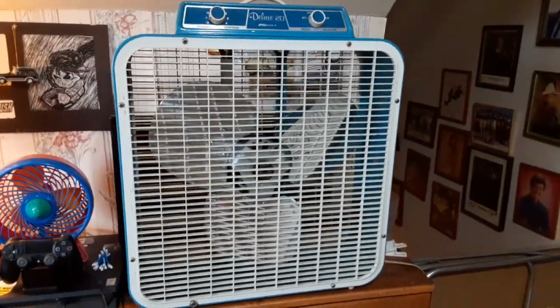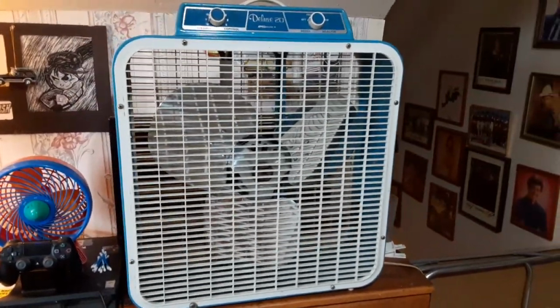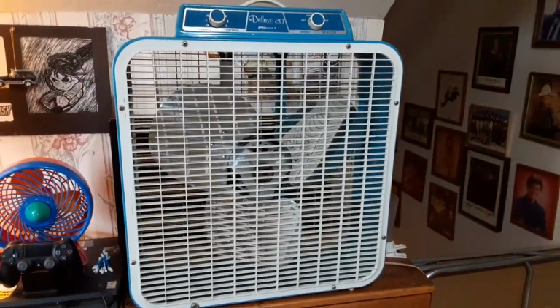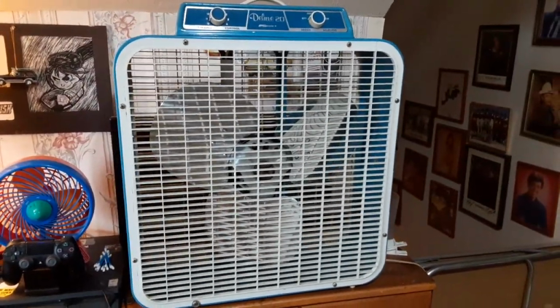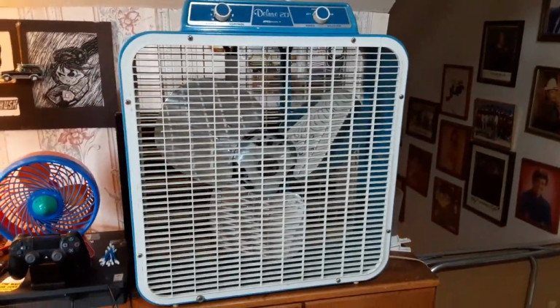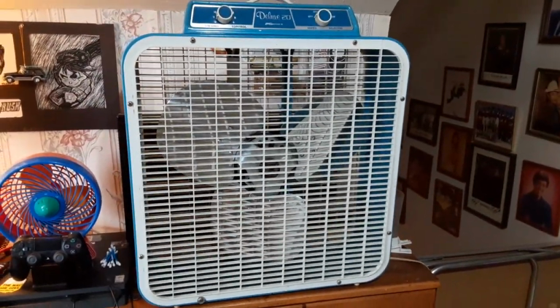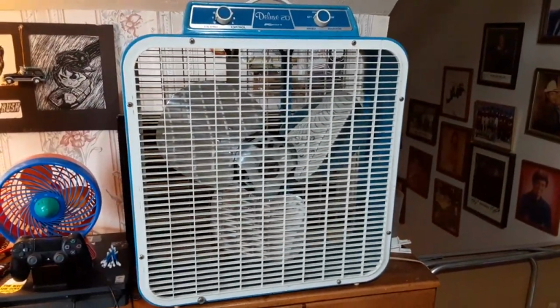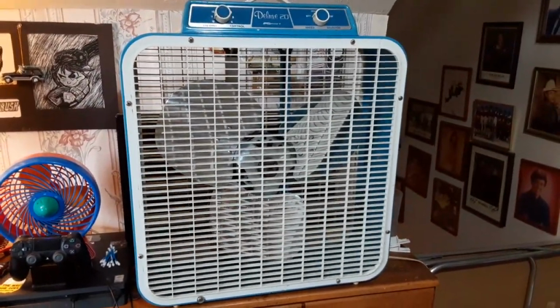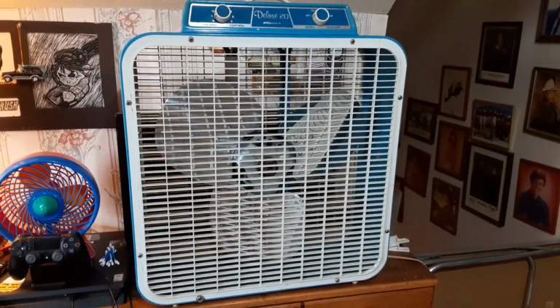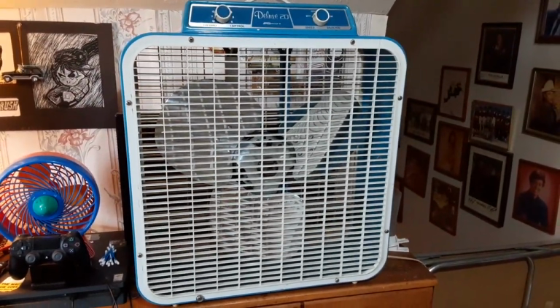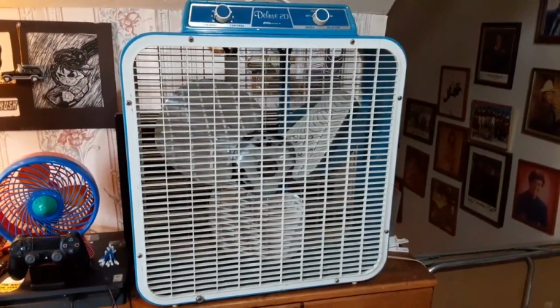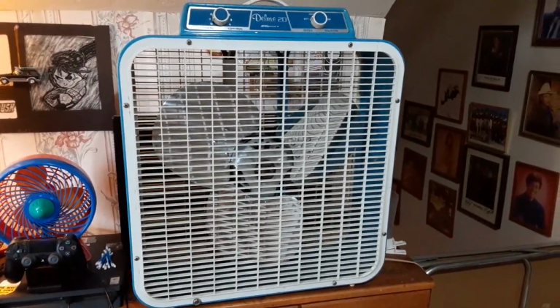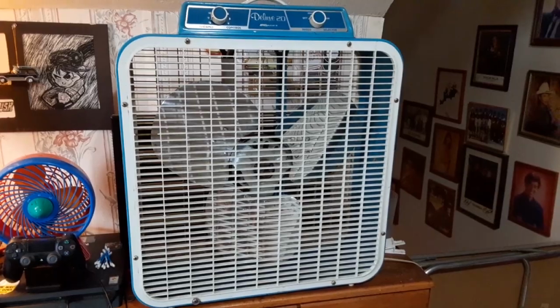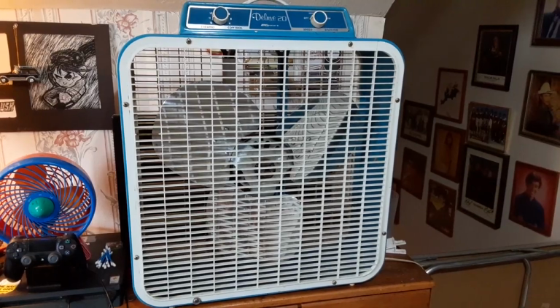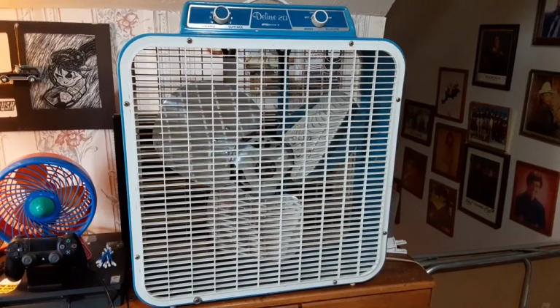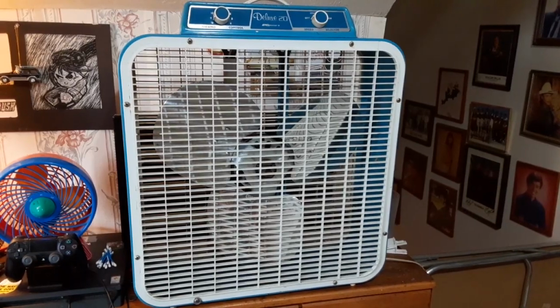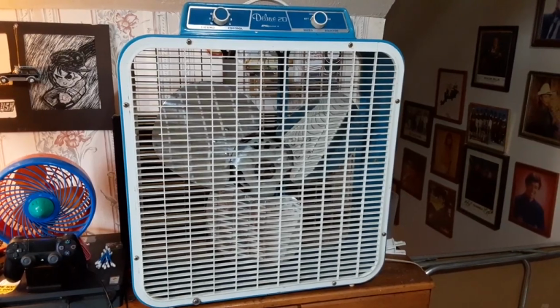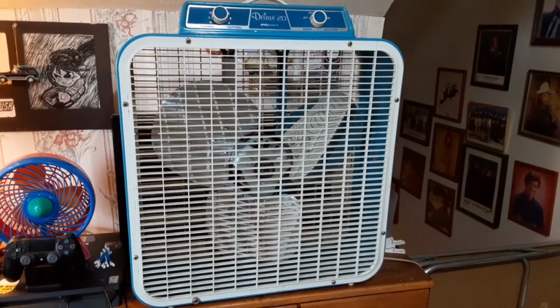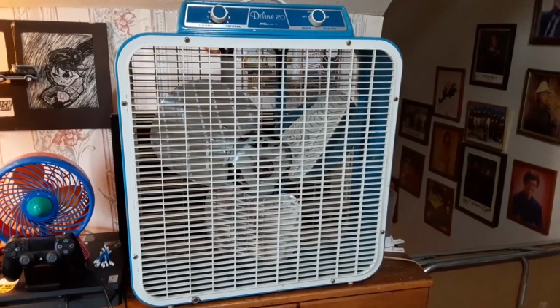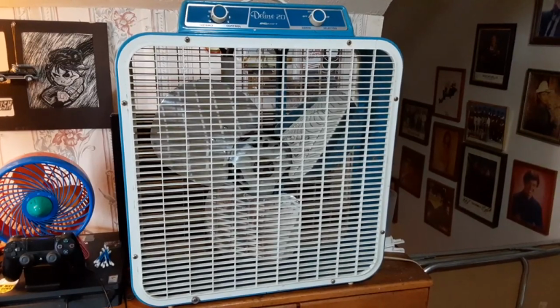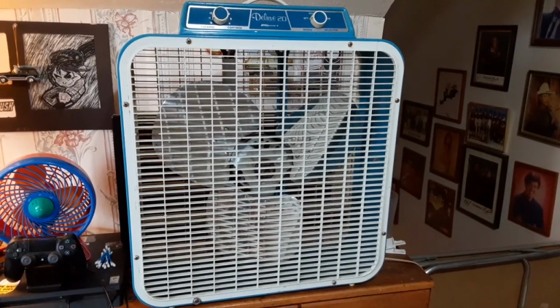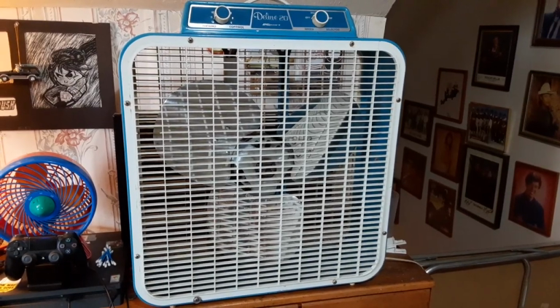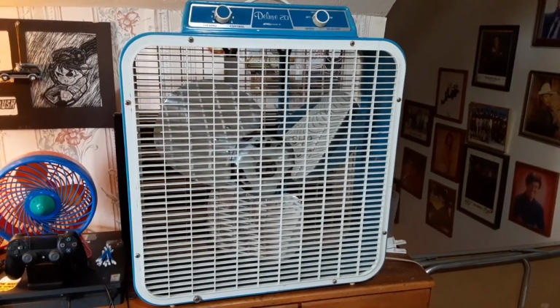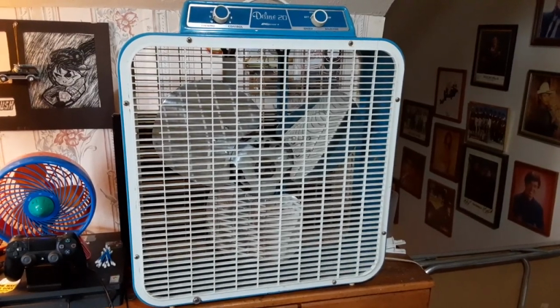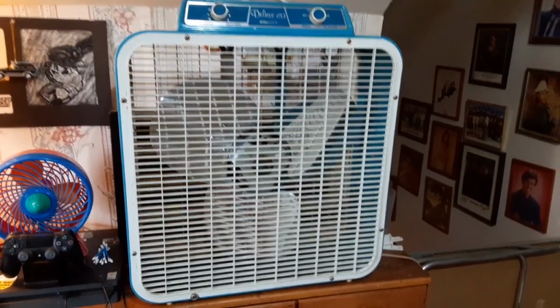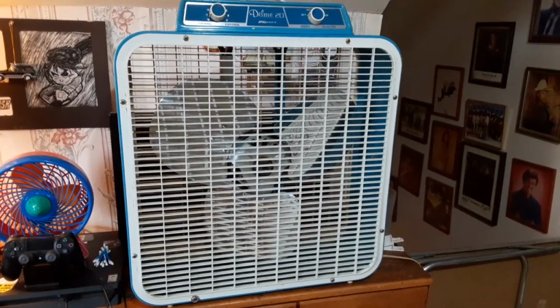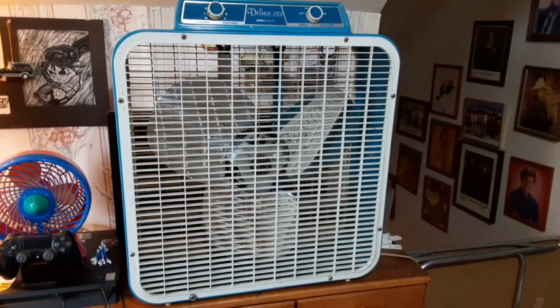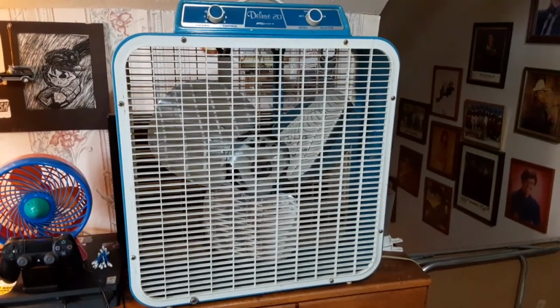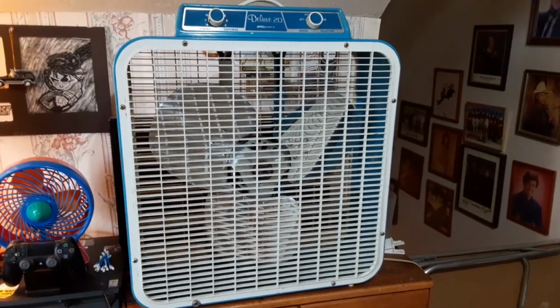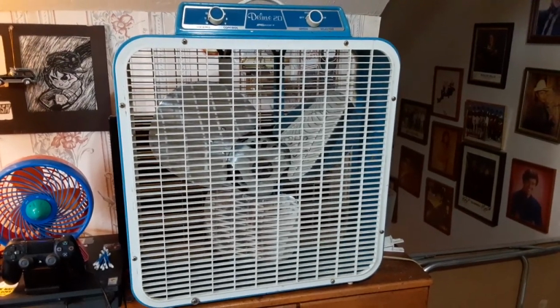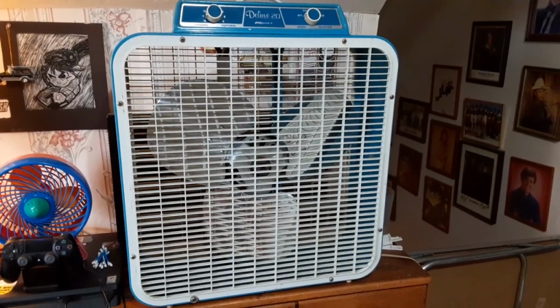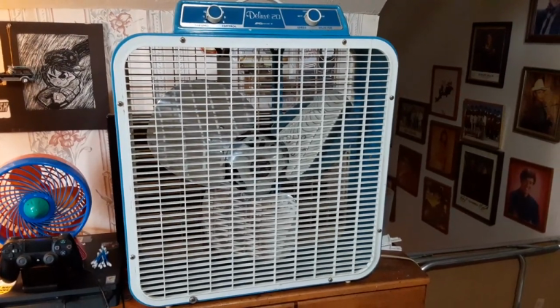Anyway, there's the 1974 Kmart P48 — hope you enjoyed, thanks for watching.